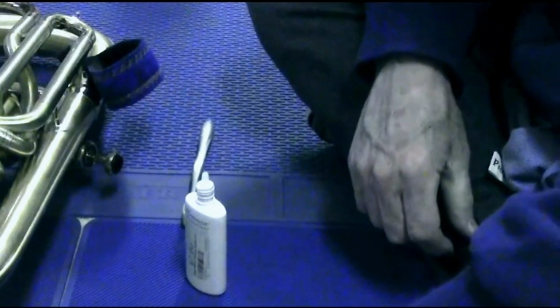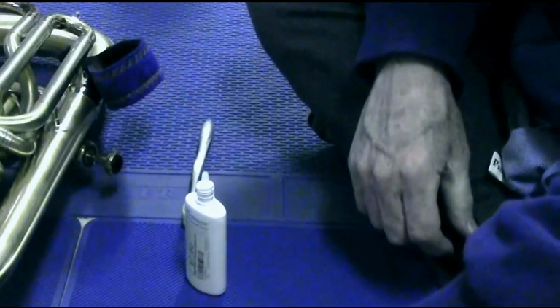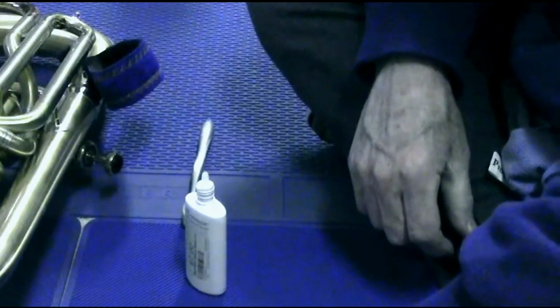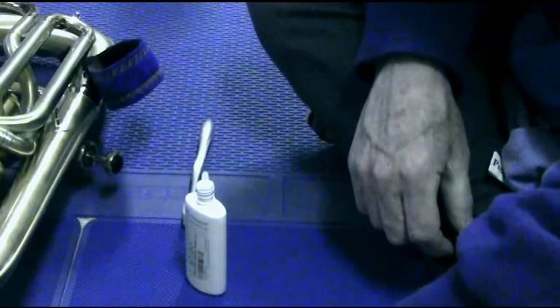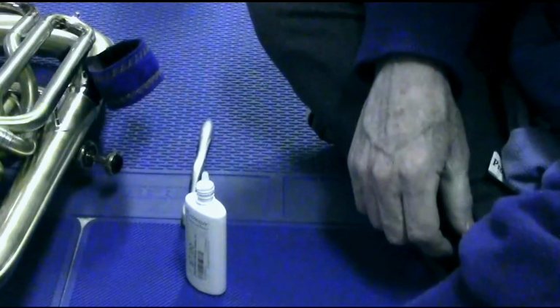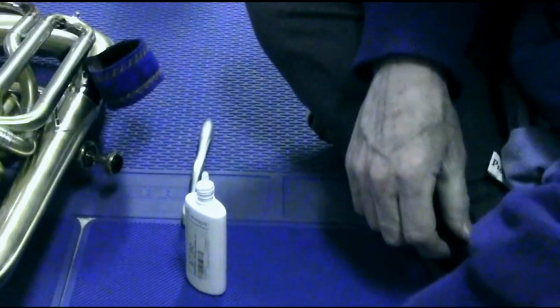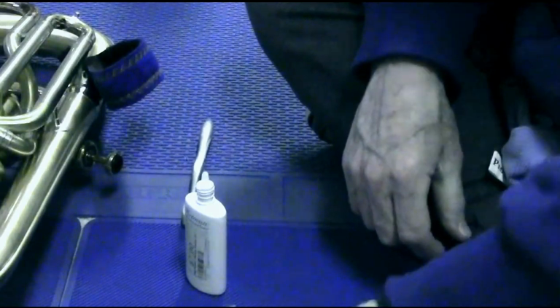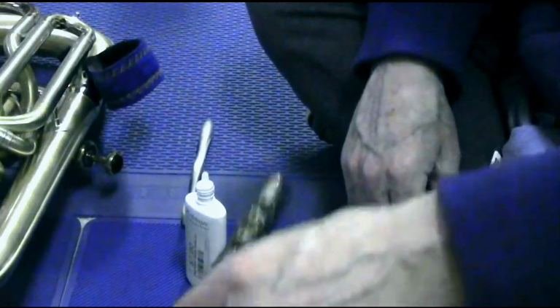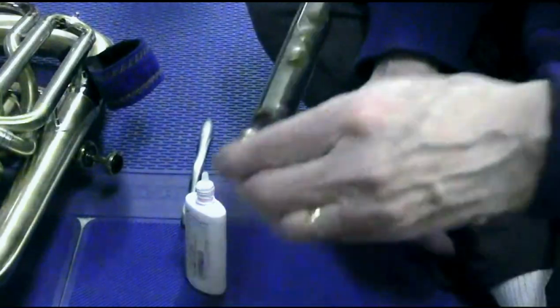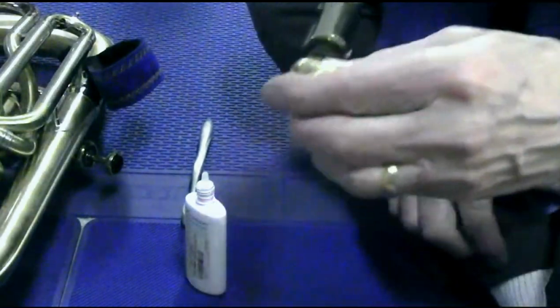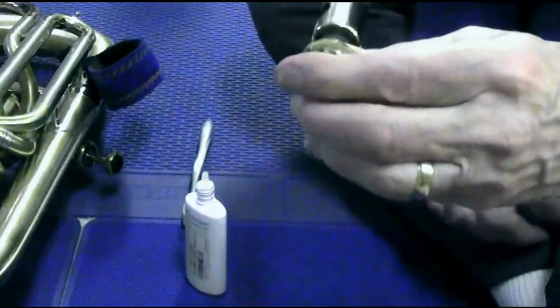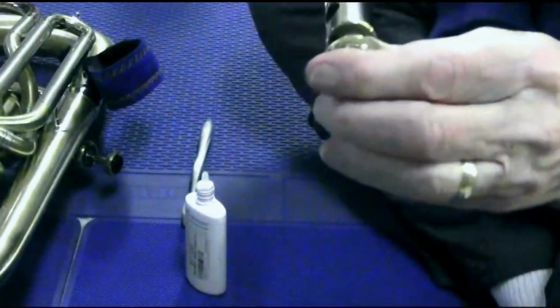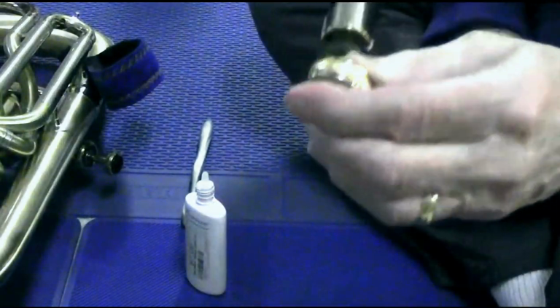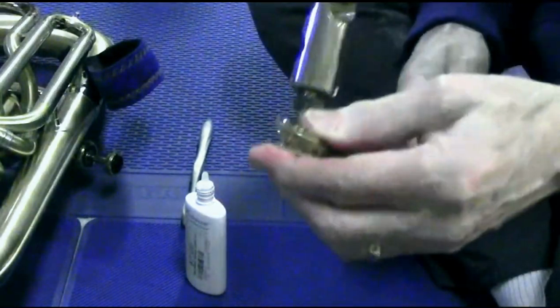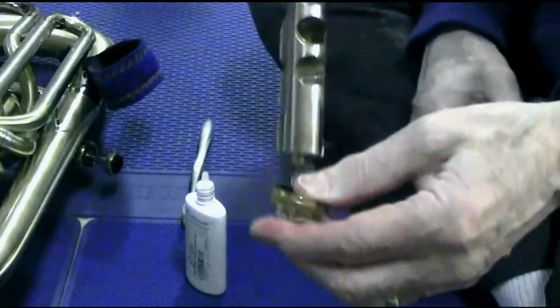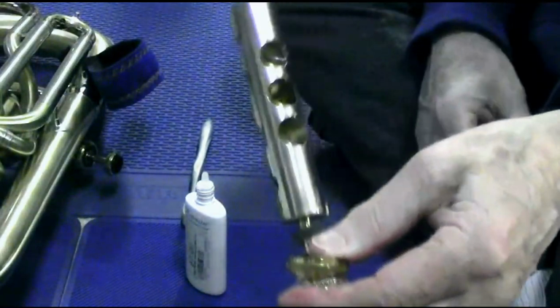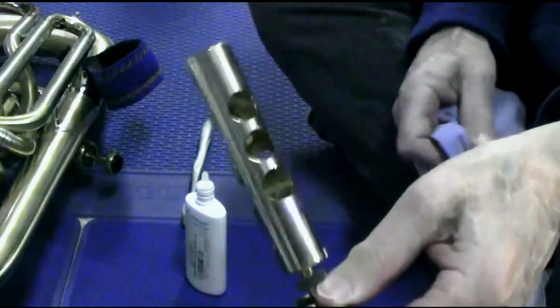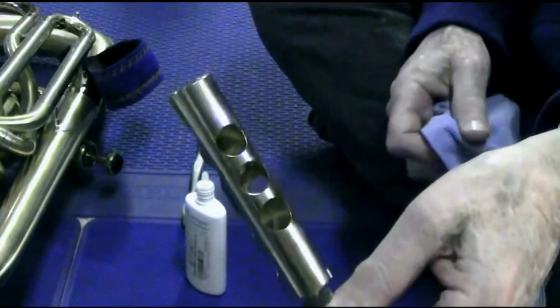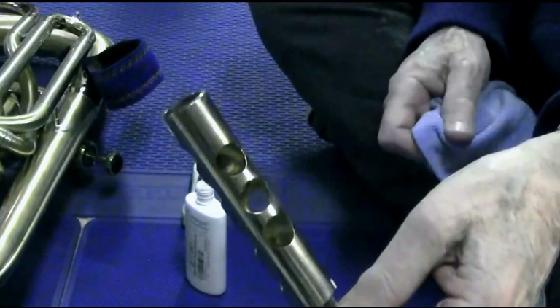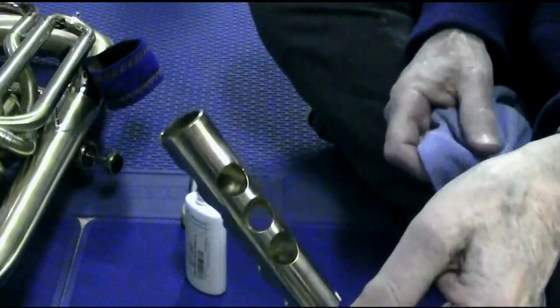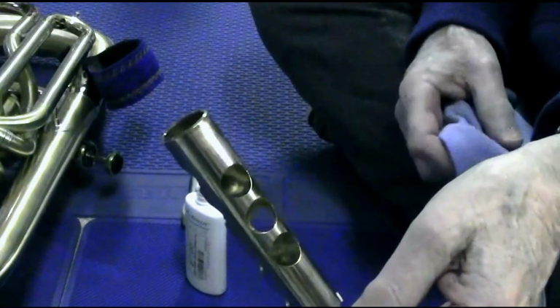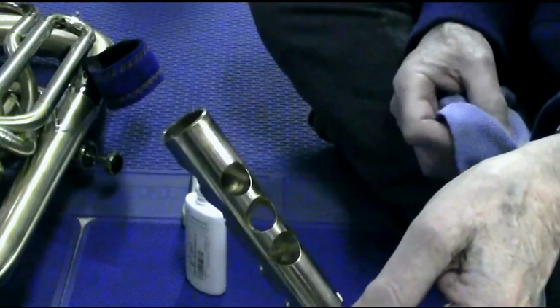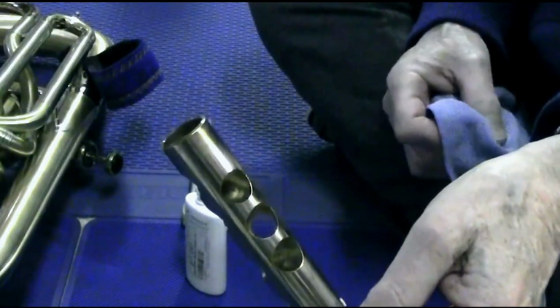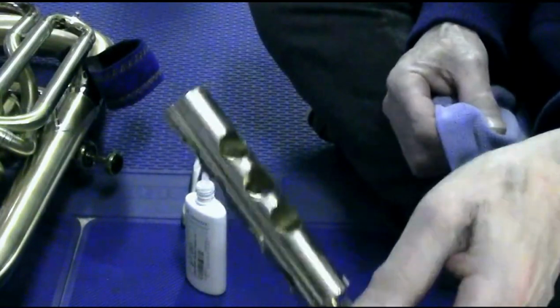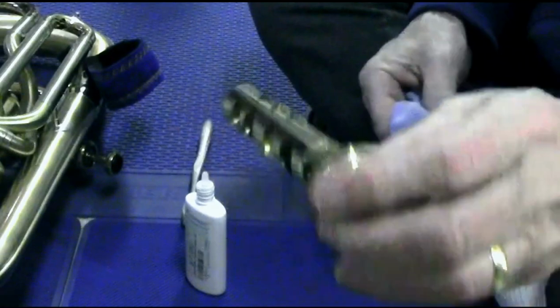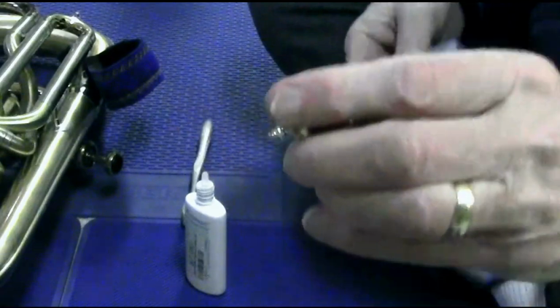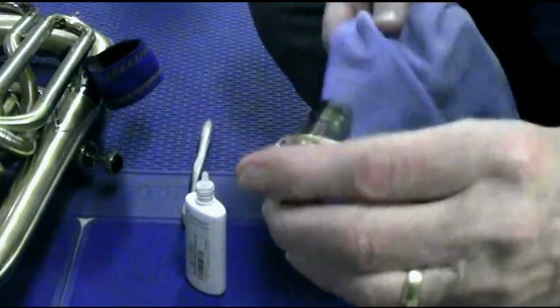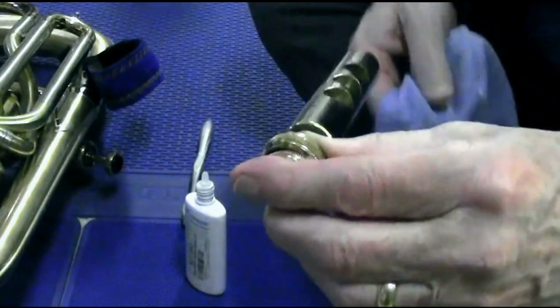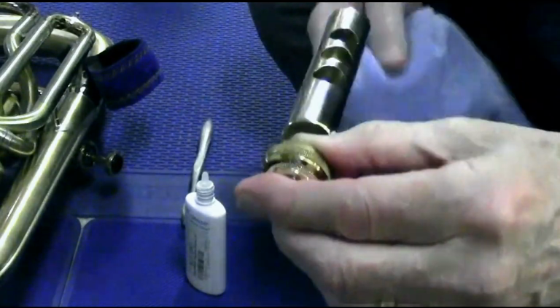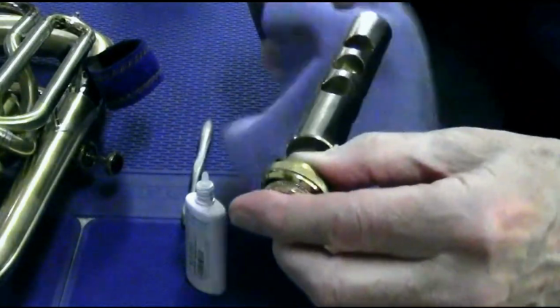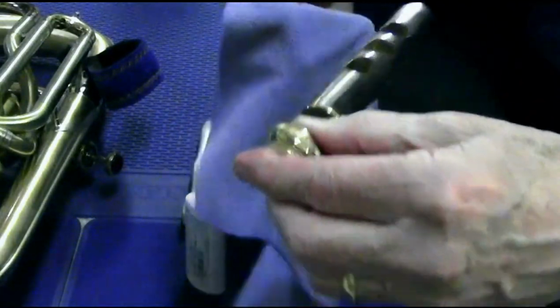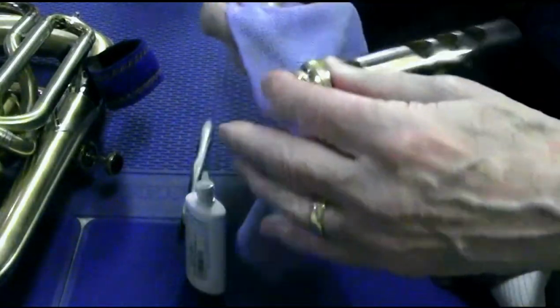Let's talk about valve maintenance. Here I have the piston removed from my instrument just to save a little time for the video.